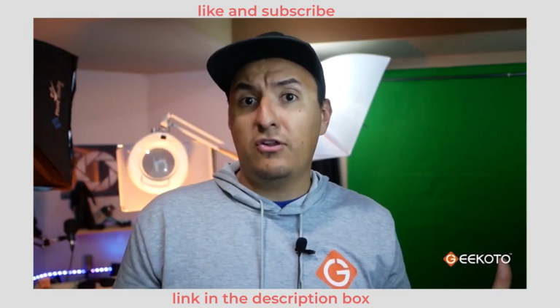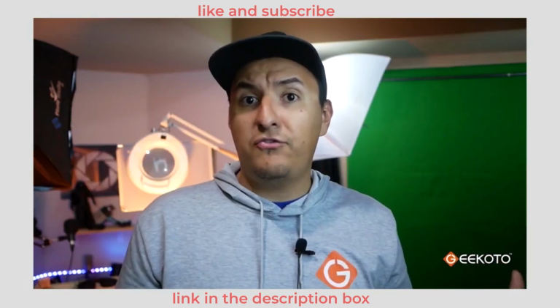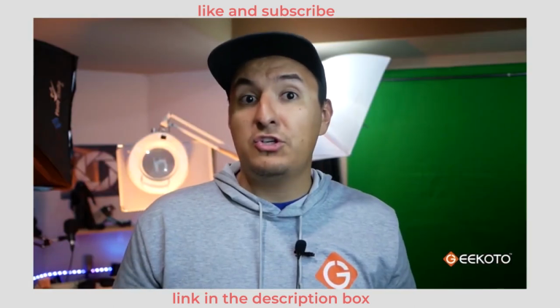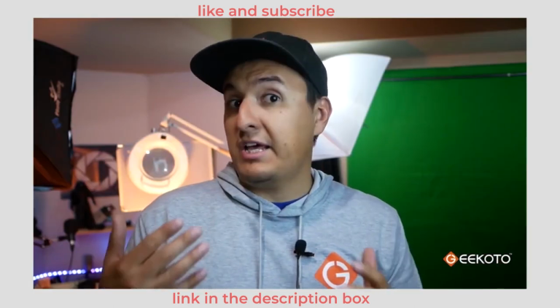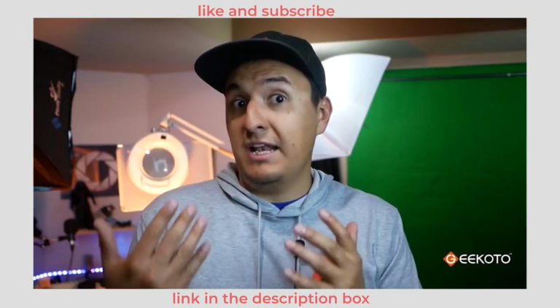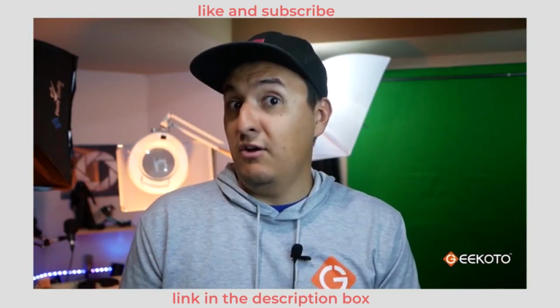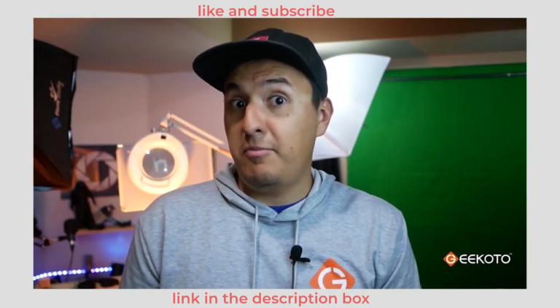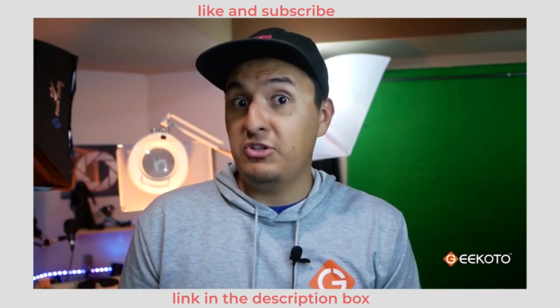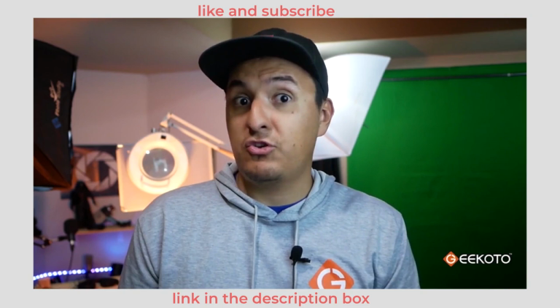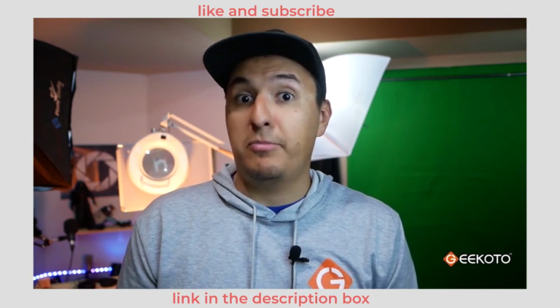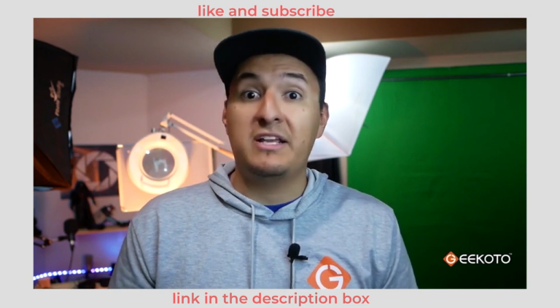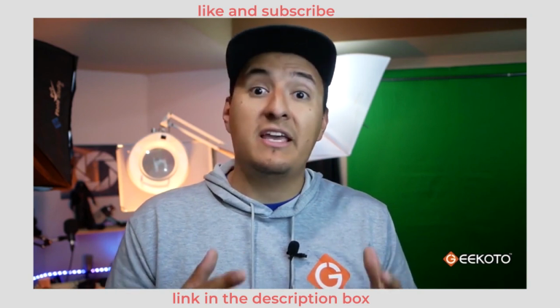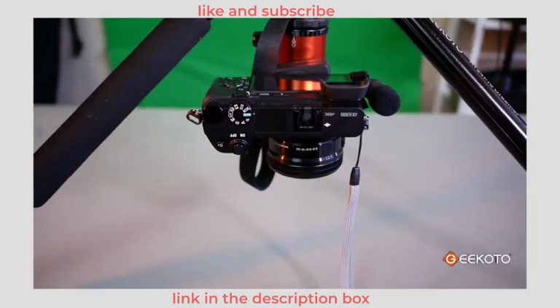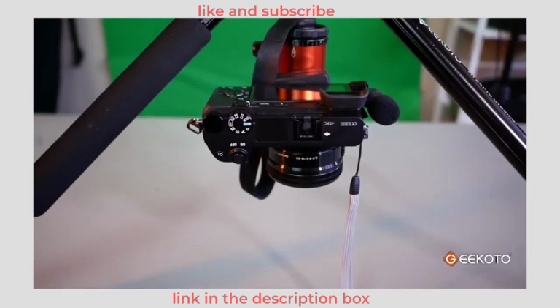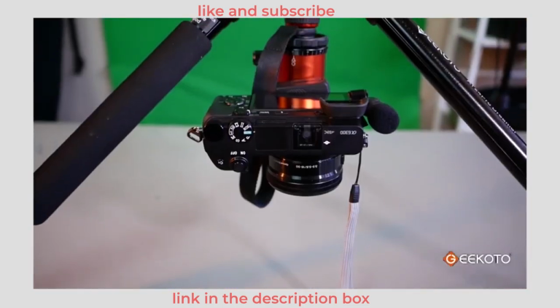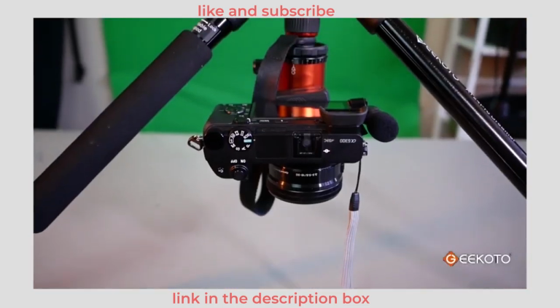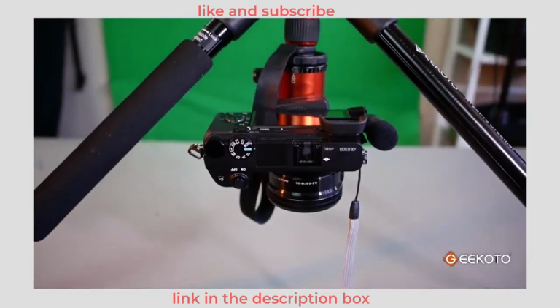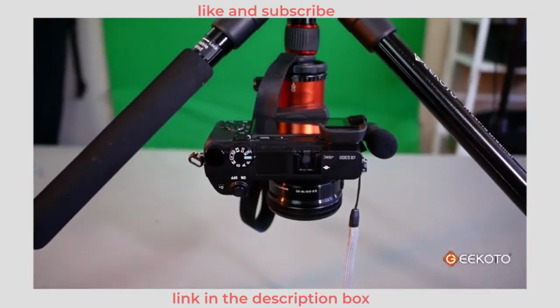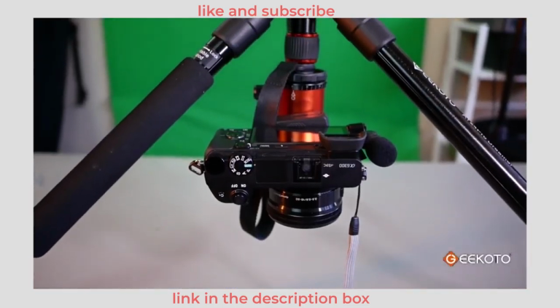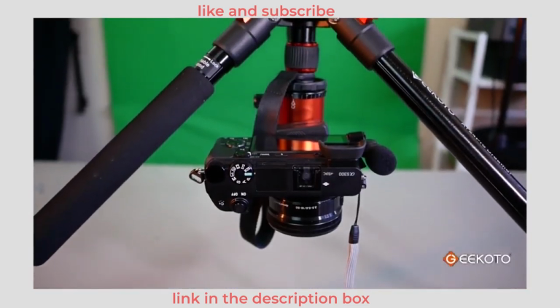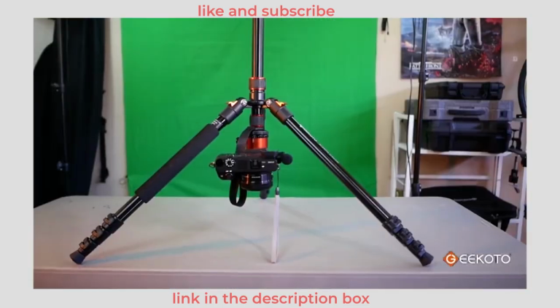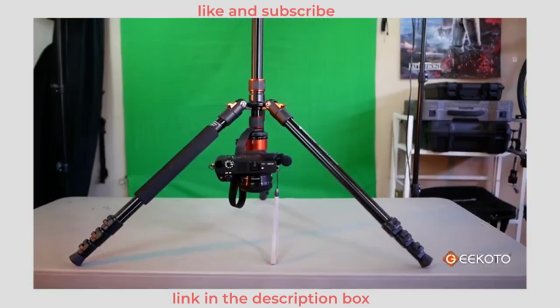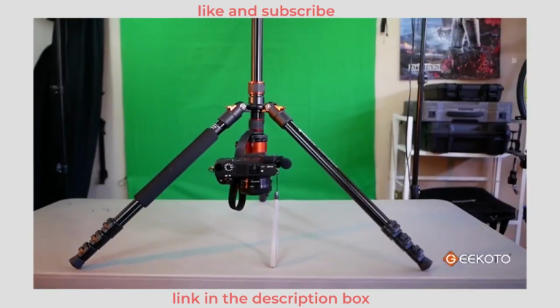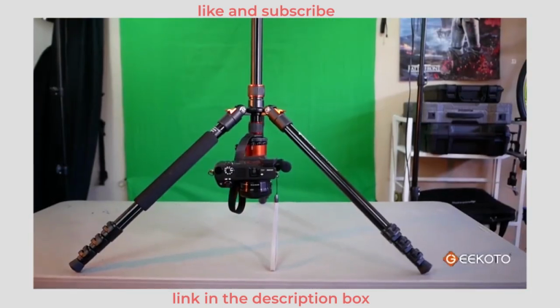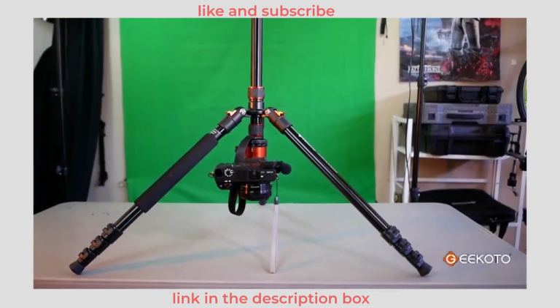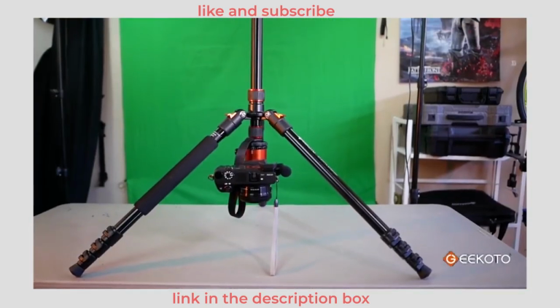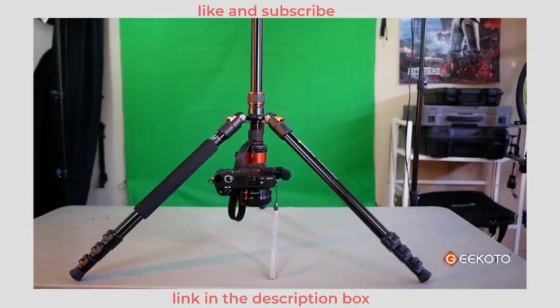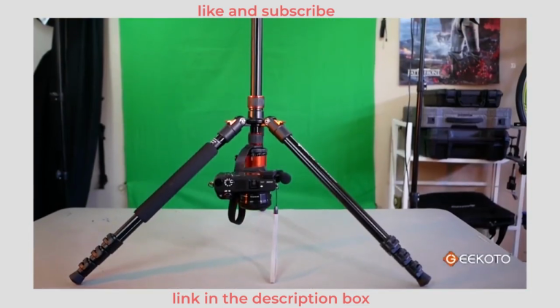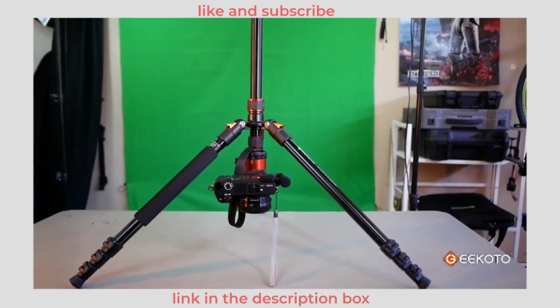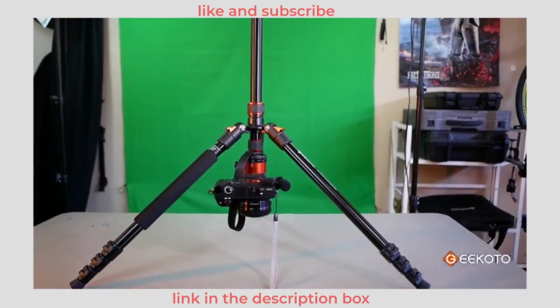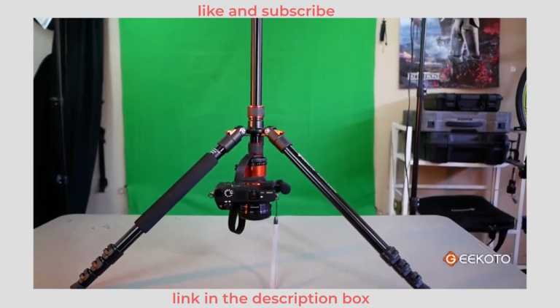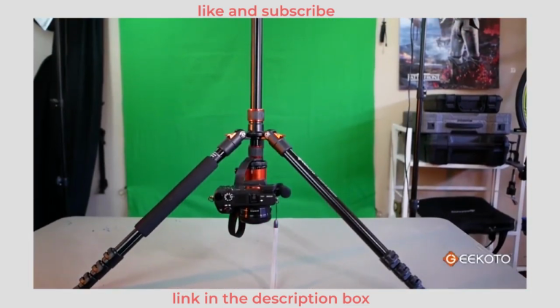Another feature that I love about this tripod is the inverted mode for getting low angle shots or top-down shots.